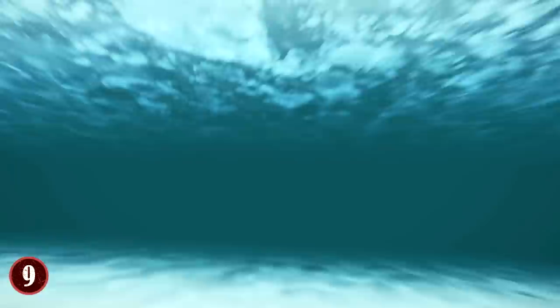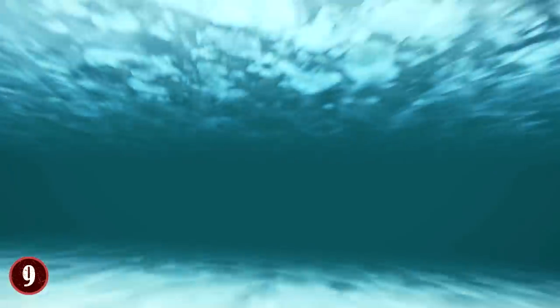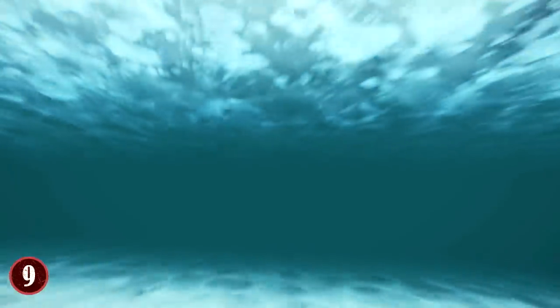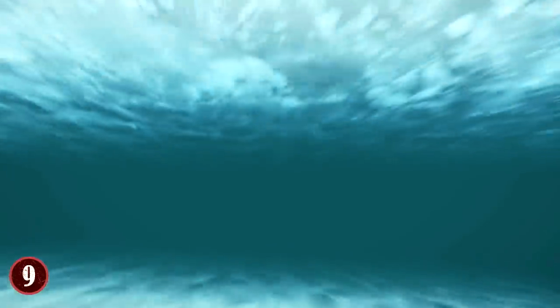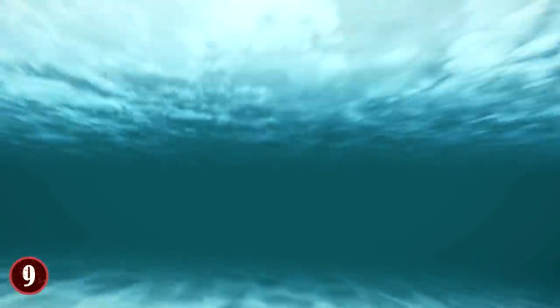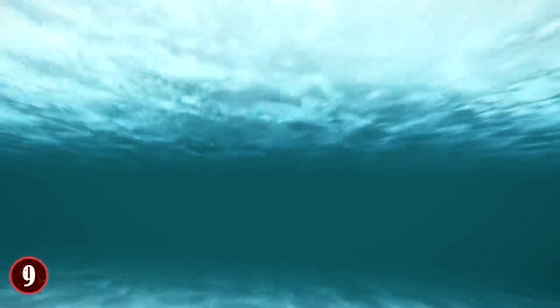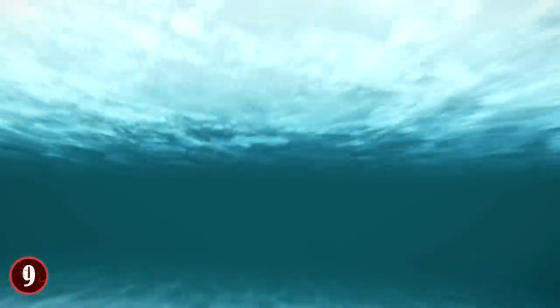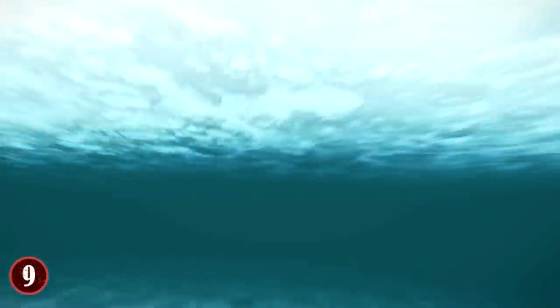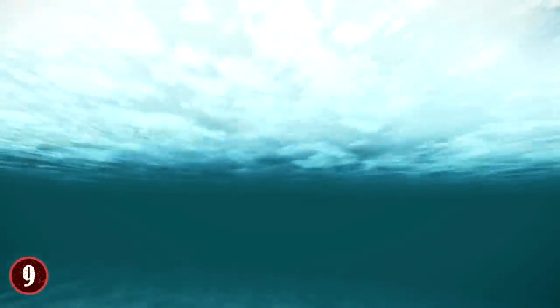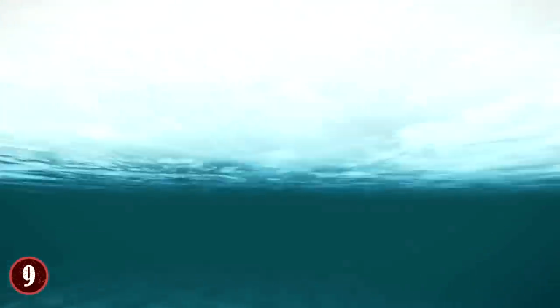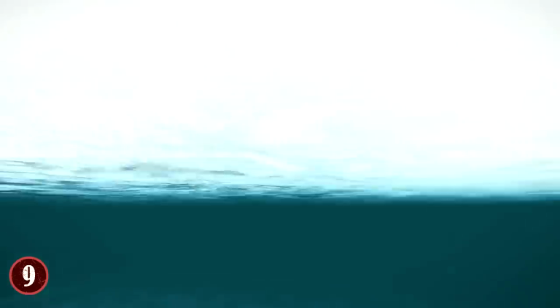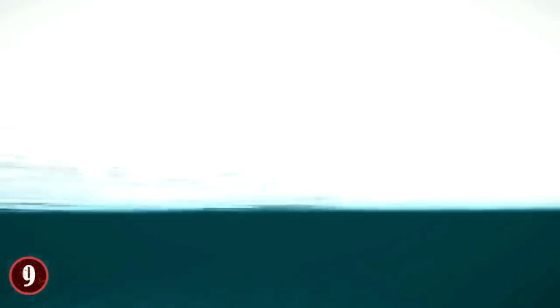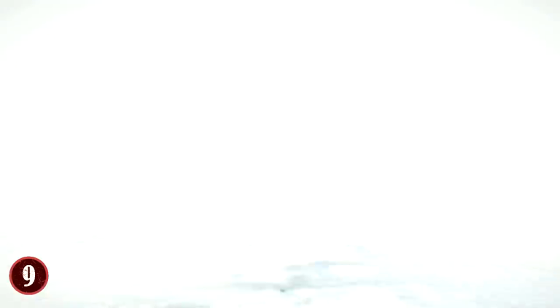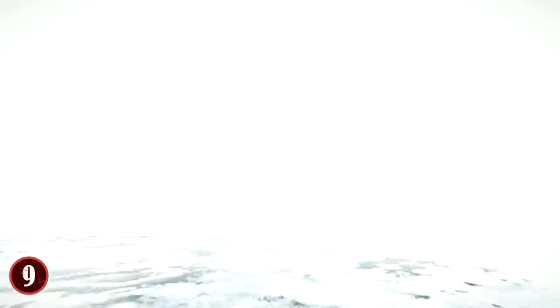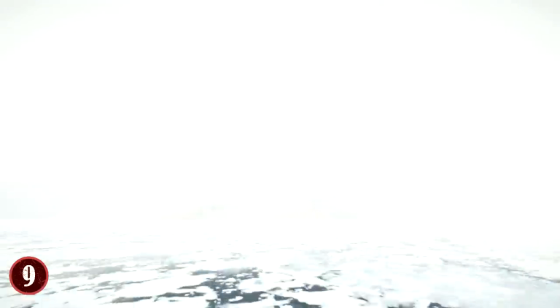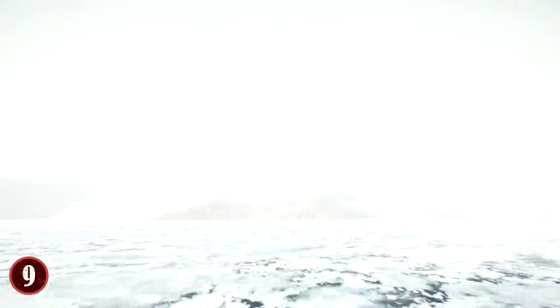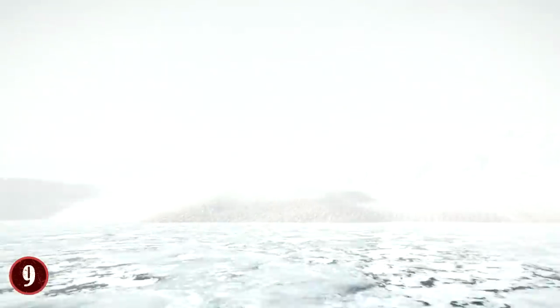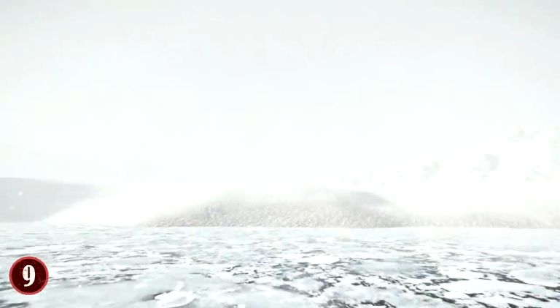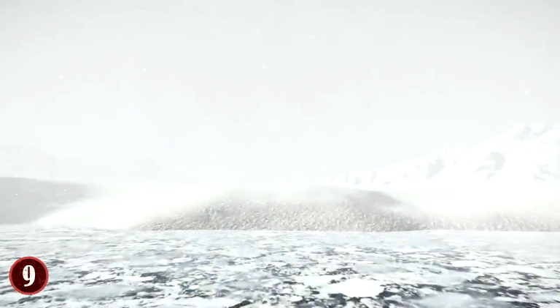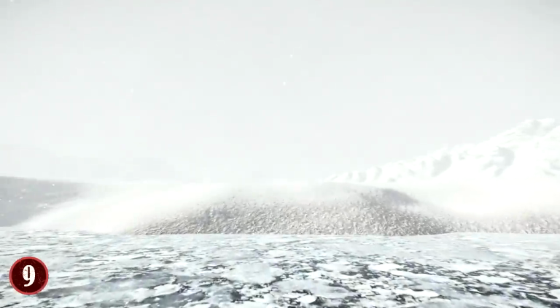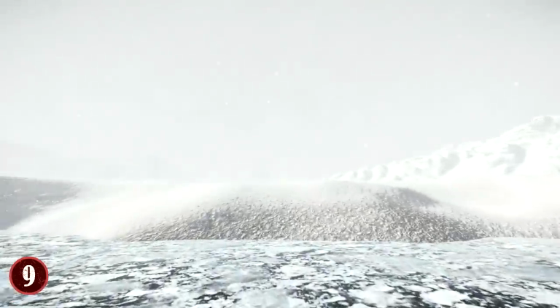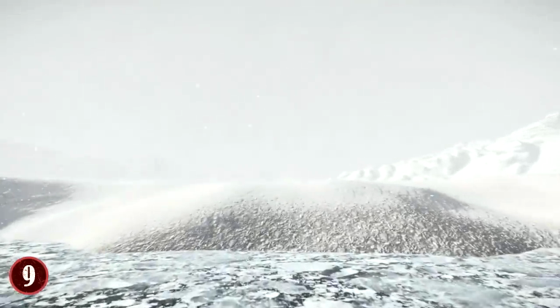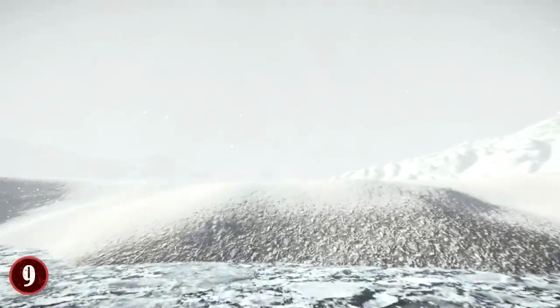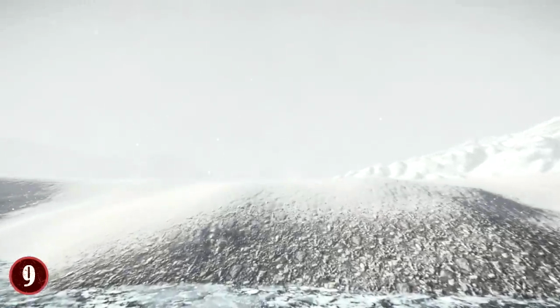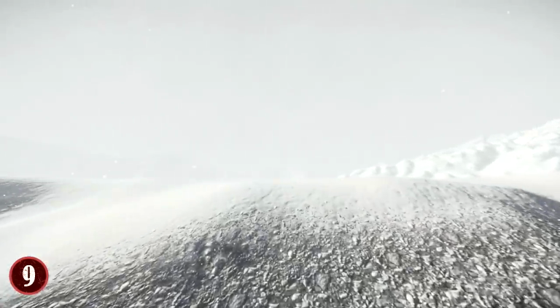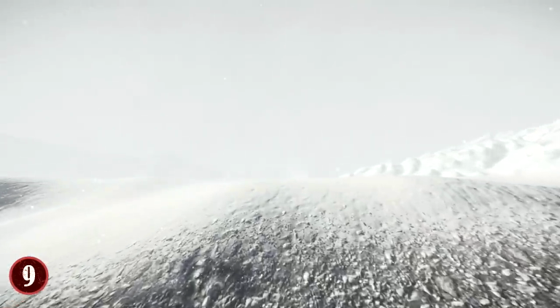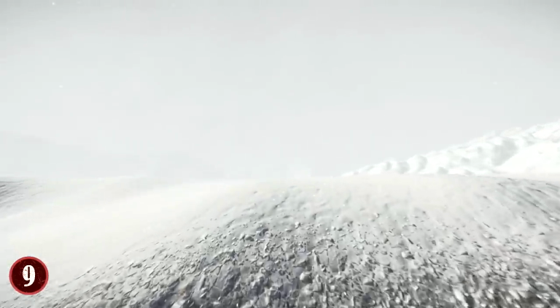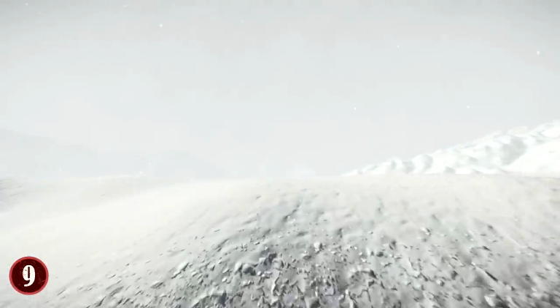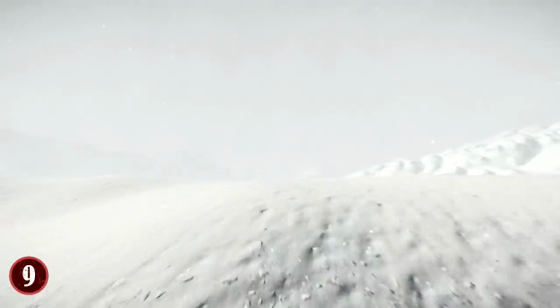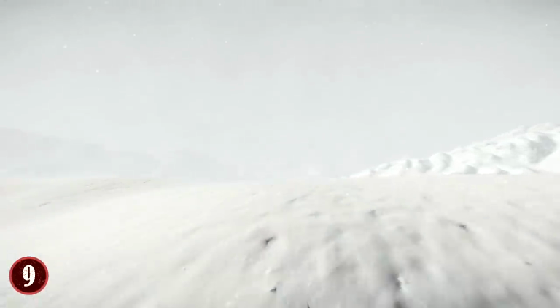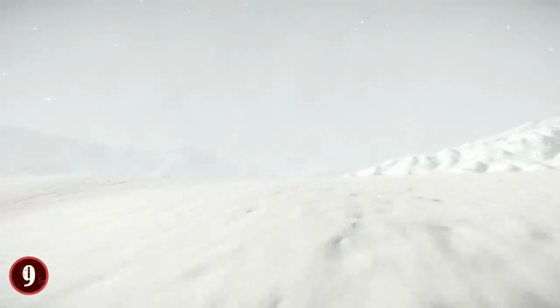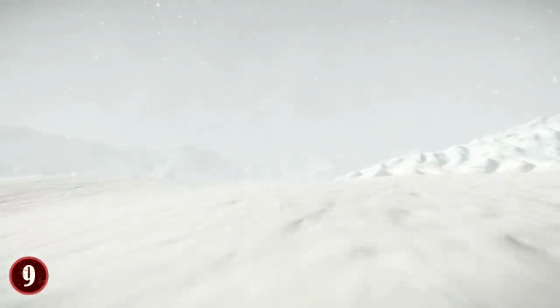It also raises the question of what other creatures we might turn up if we are able to dig deeper under the surface snow of Antarctica.